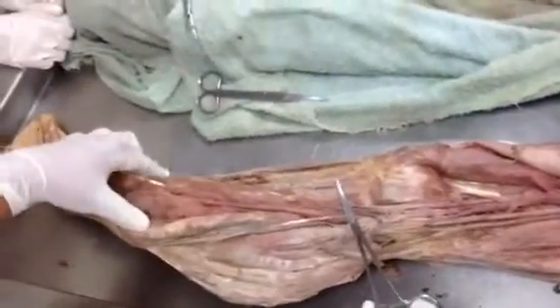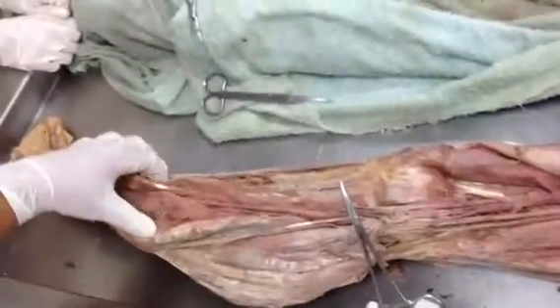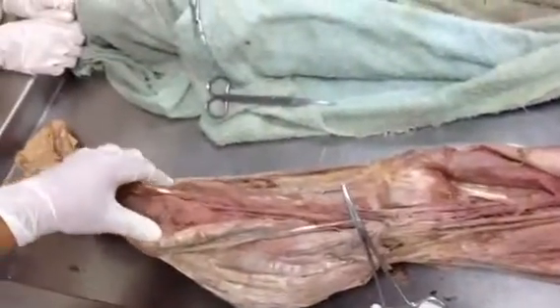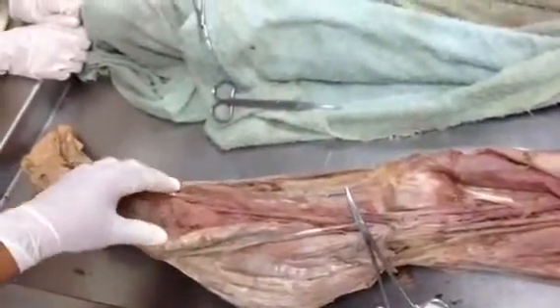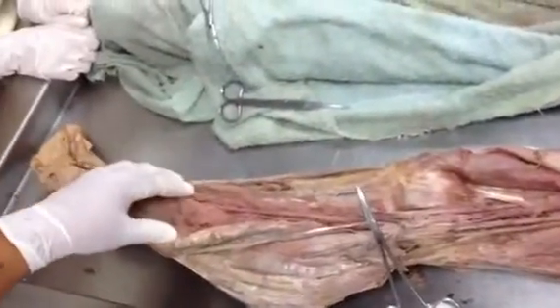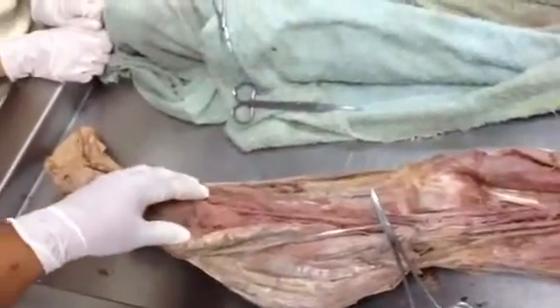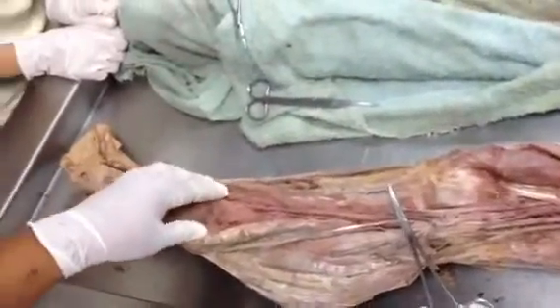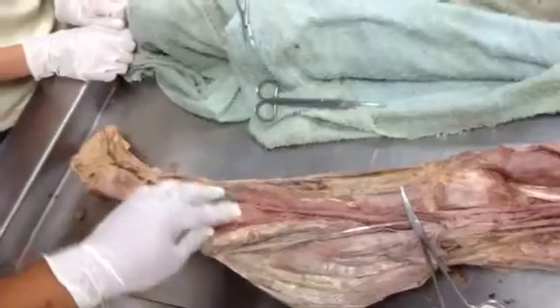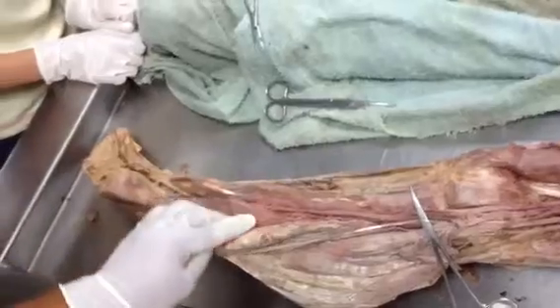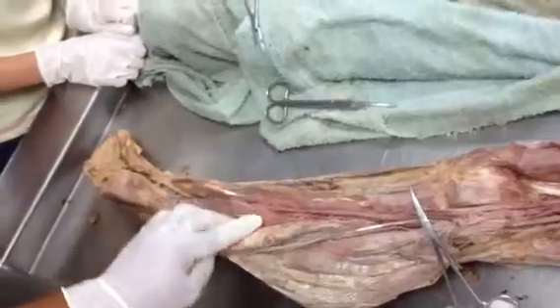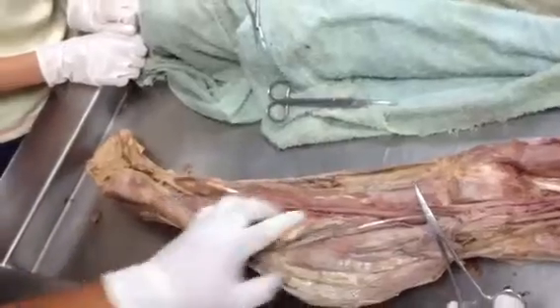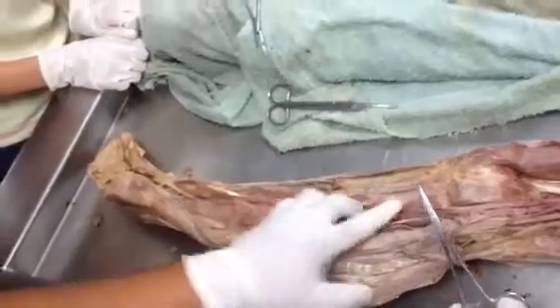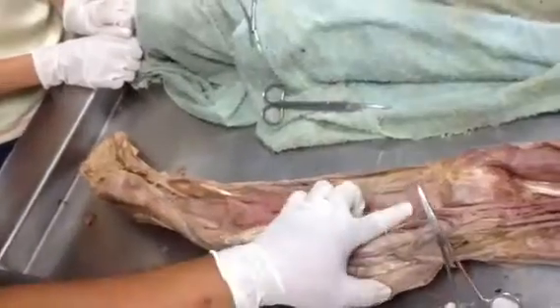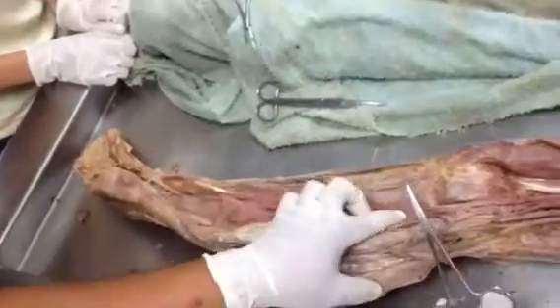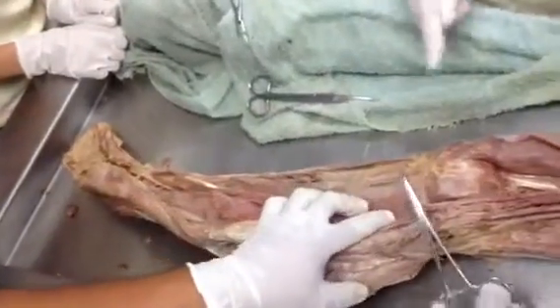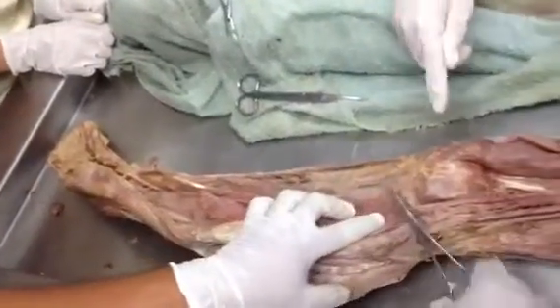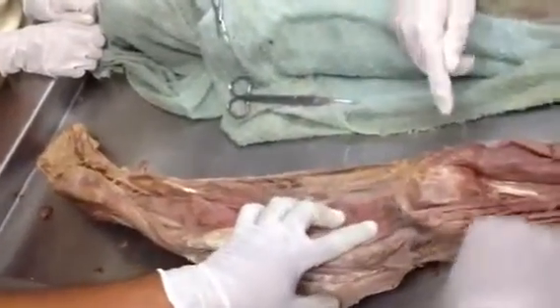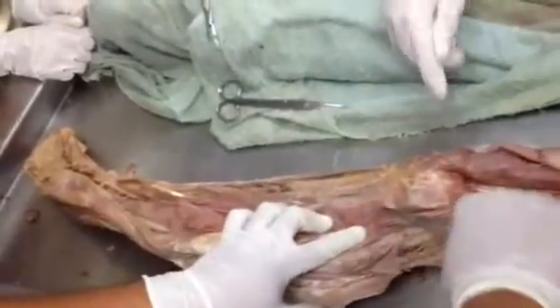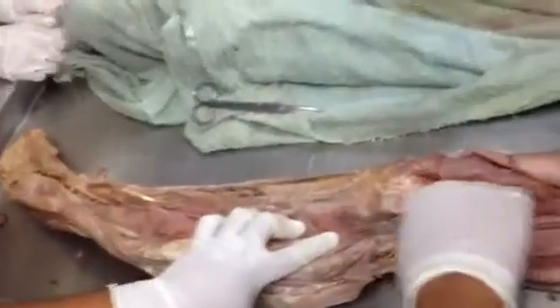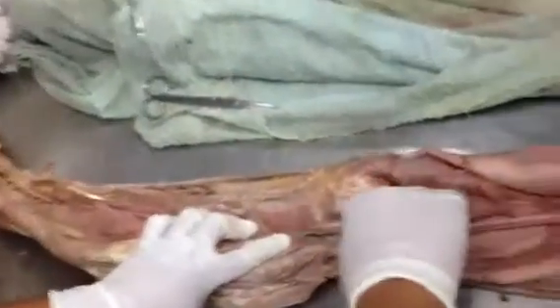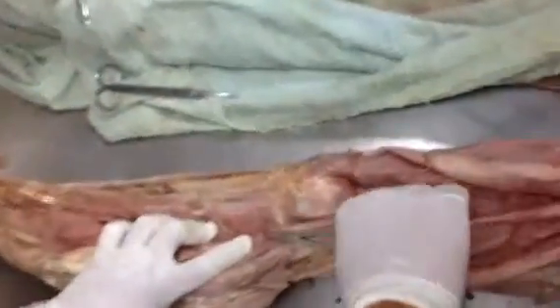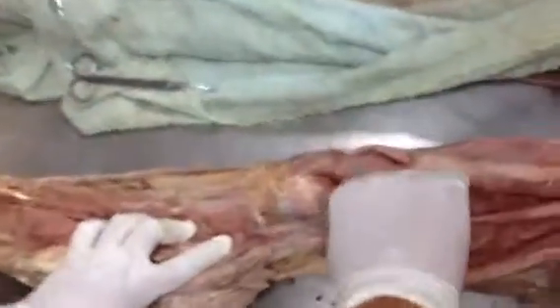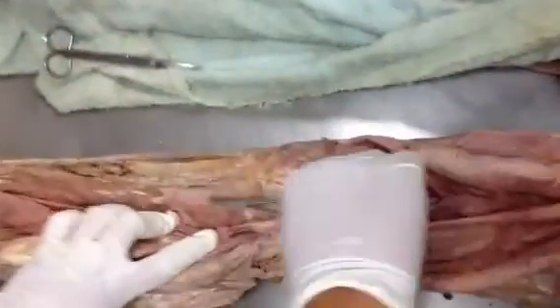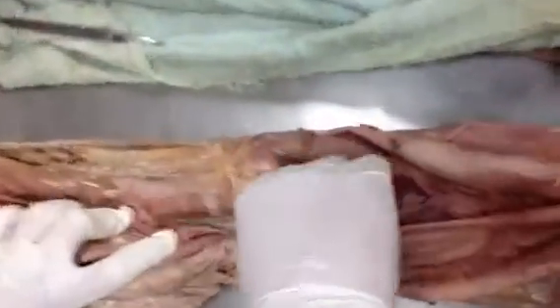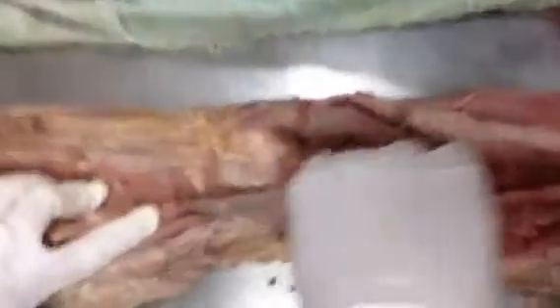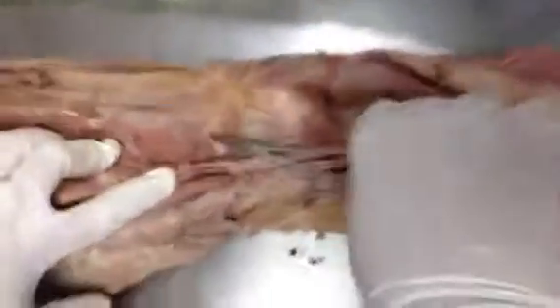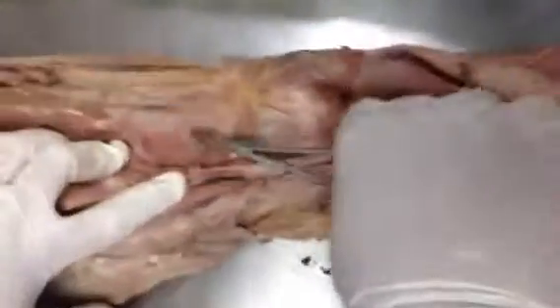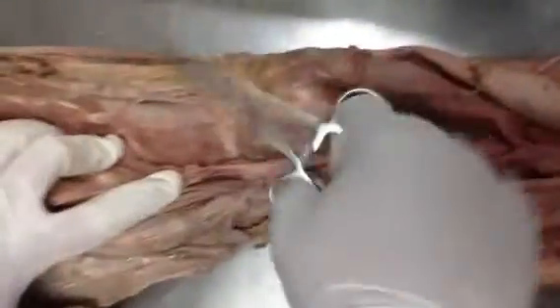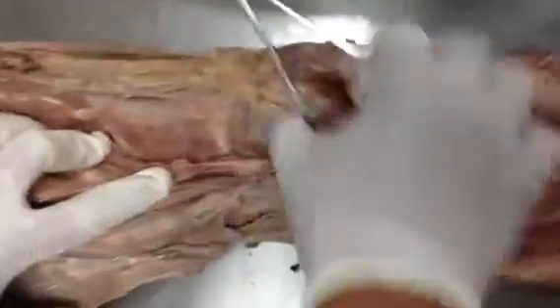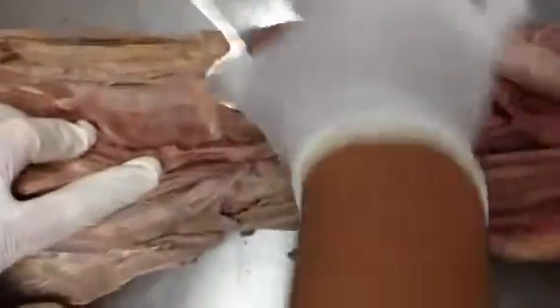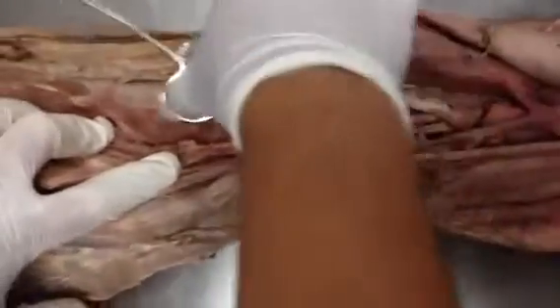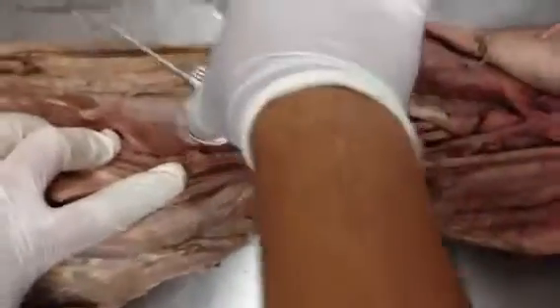And the popliteus — that unlocks the knee right here. It's the muscle belly here.